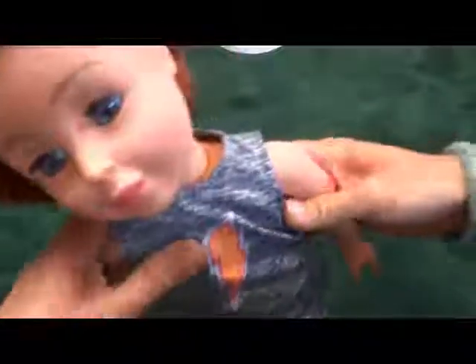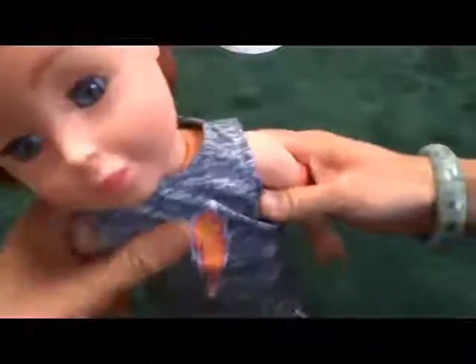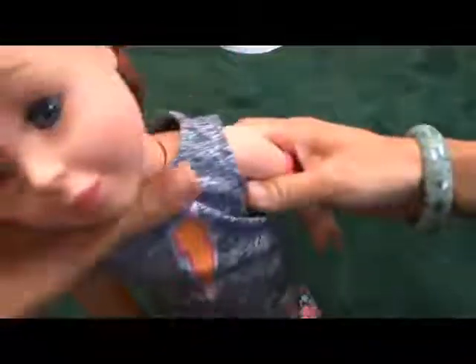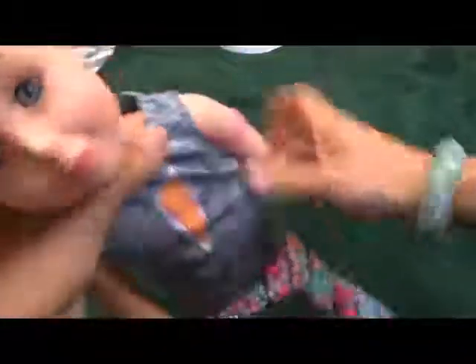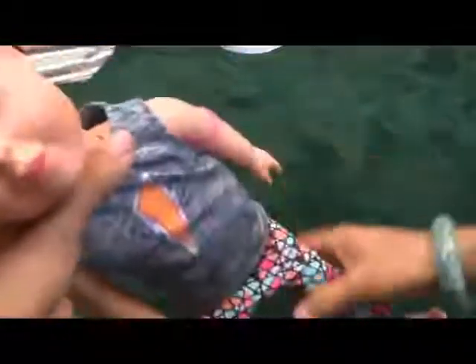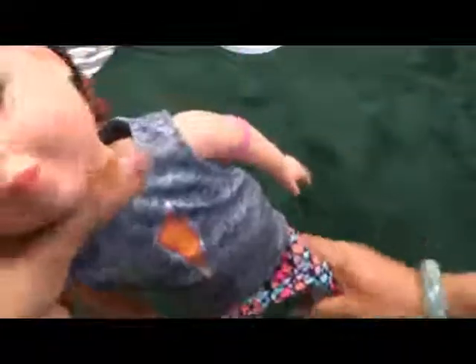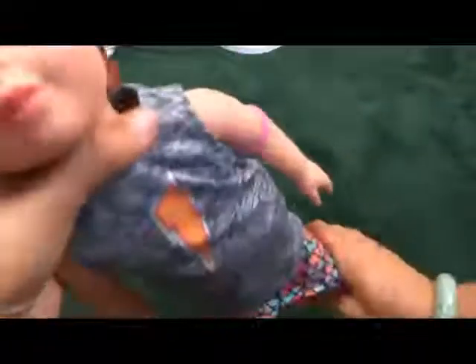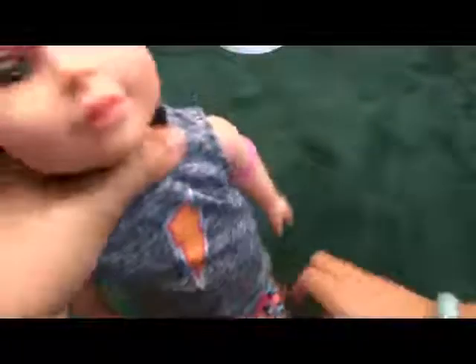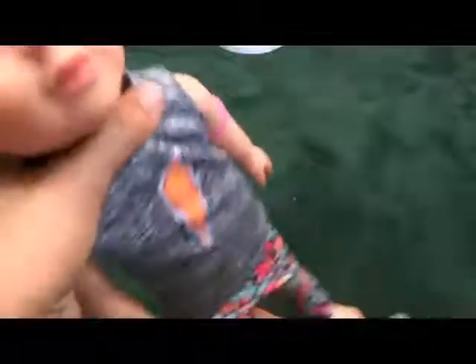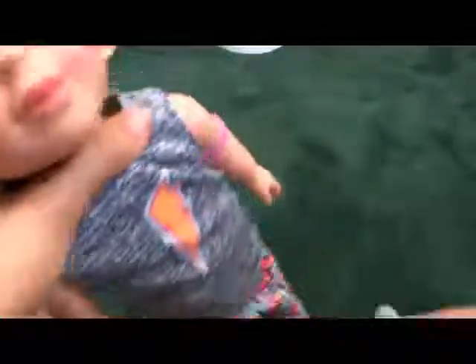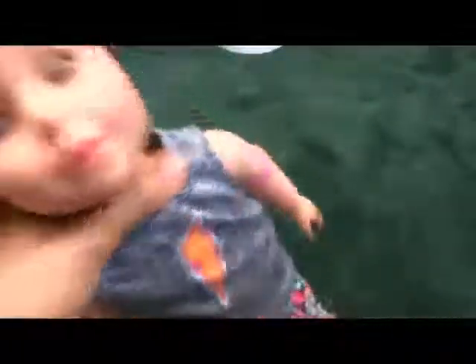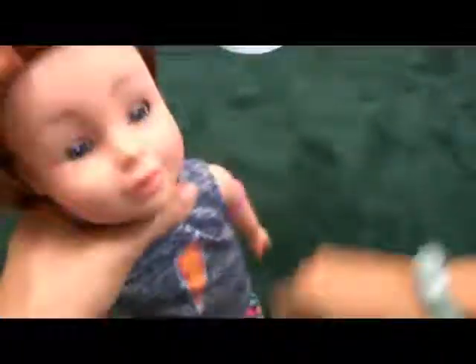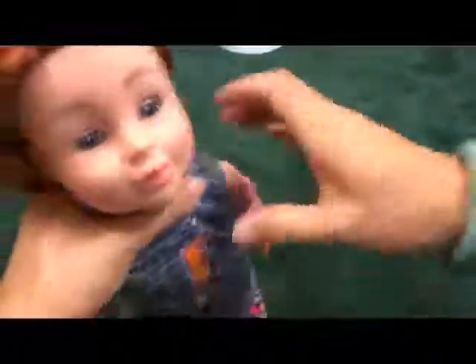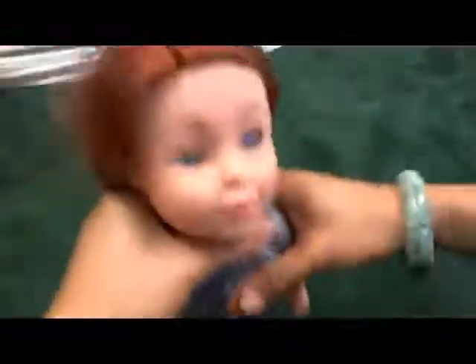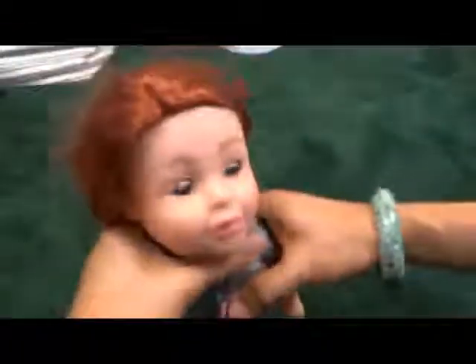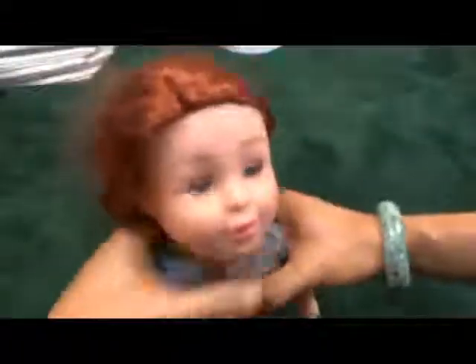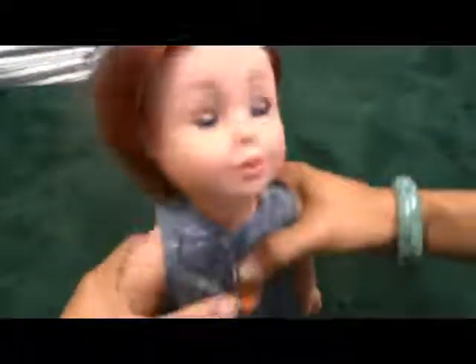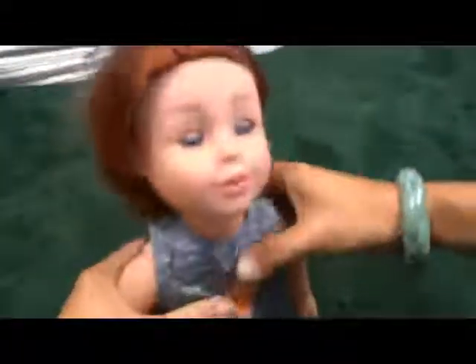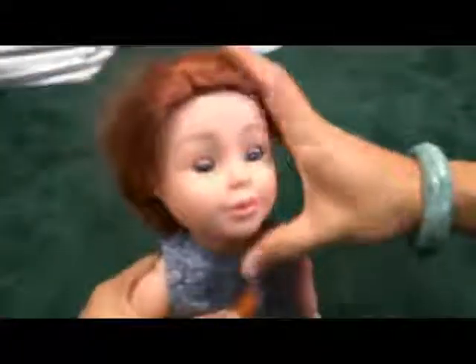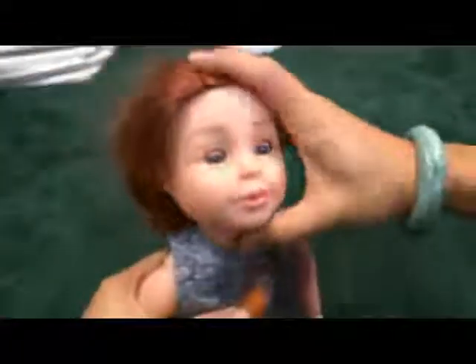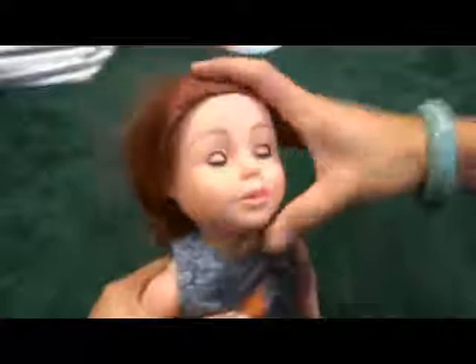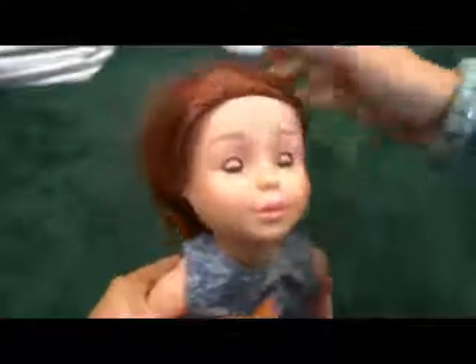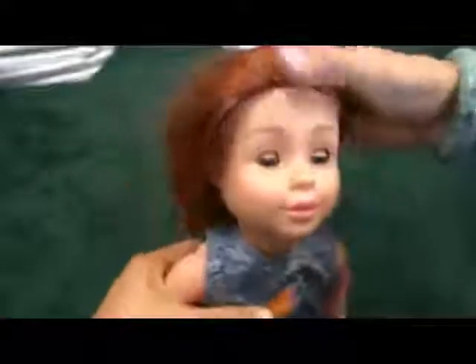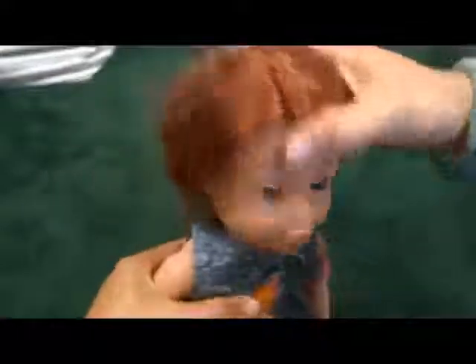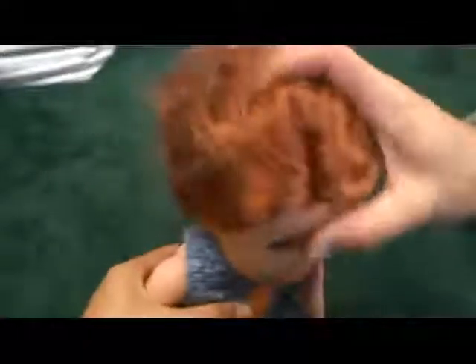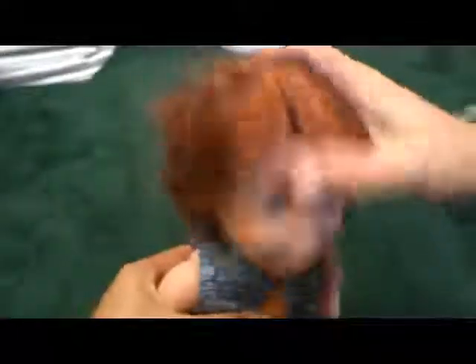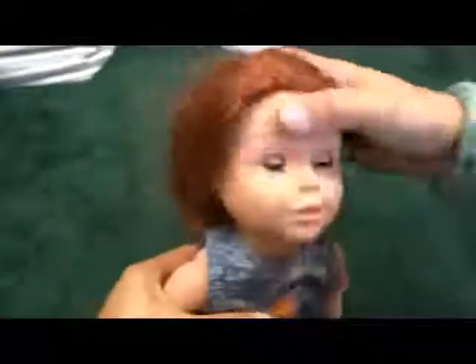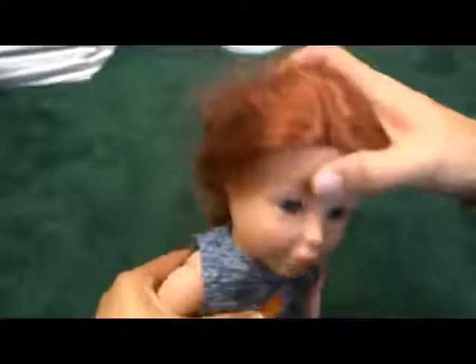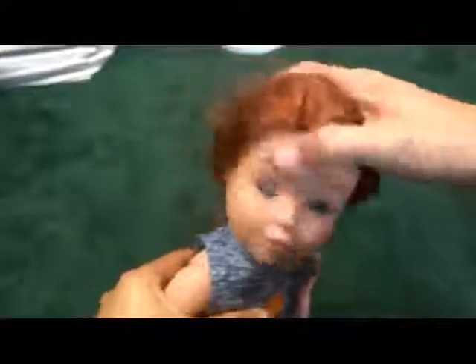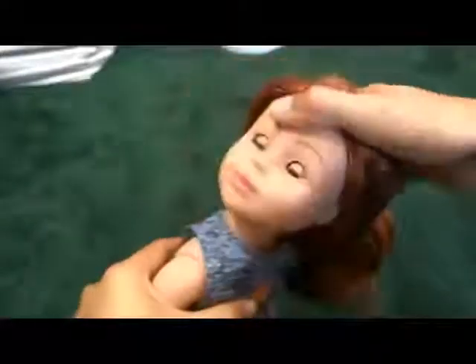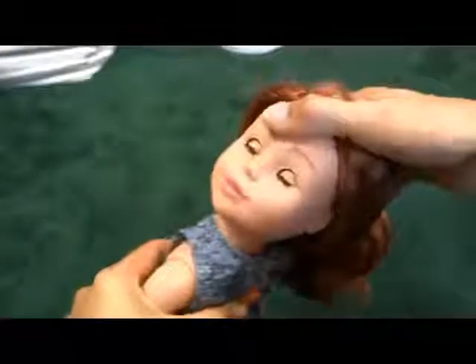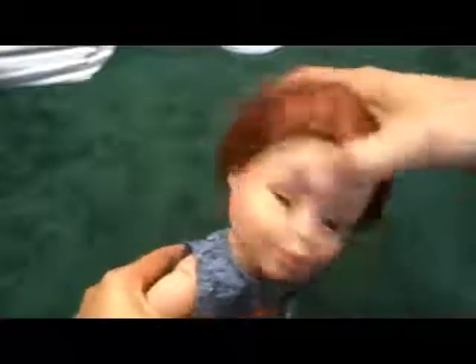And they are very well made. And her head, of course, articulates, turns.